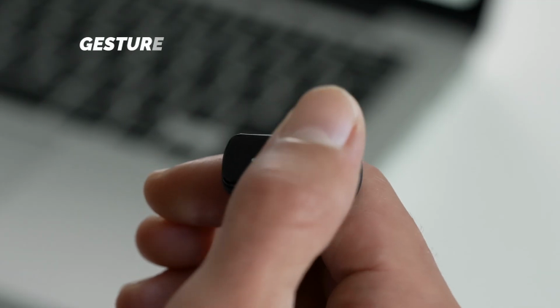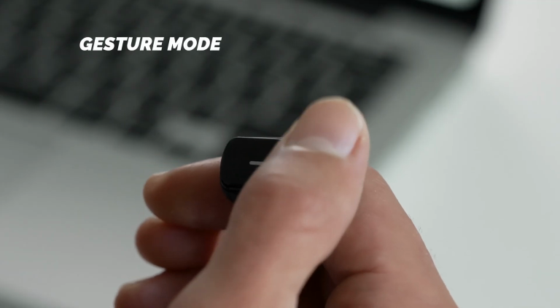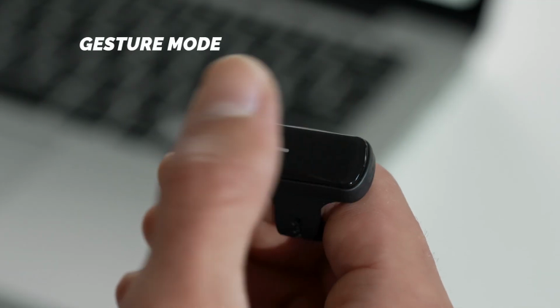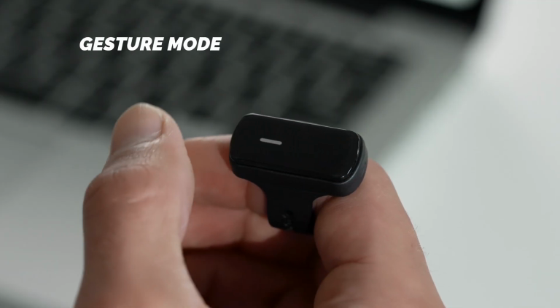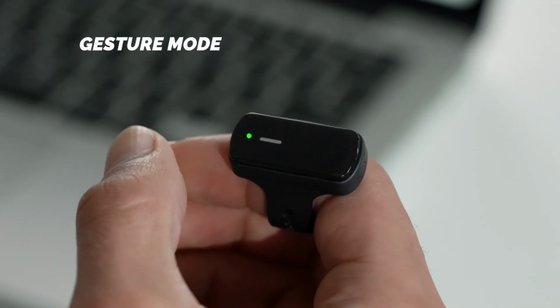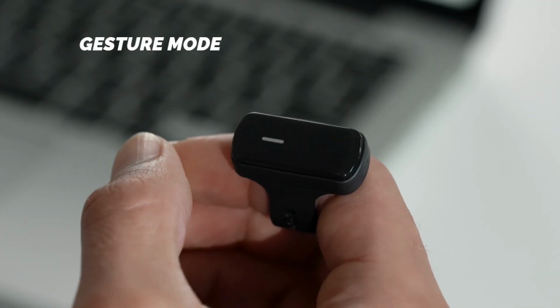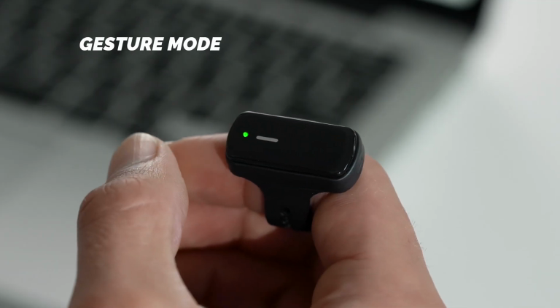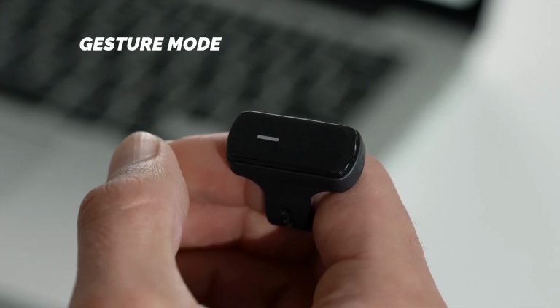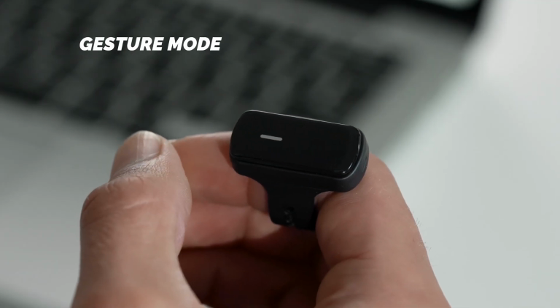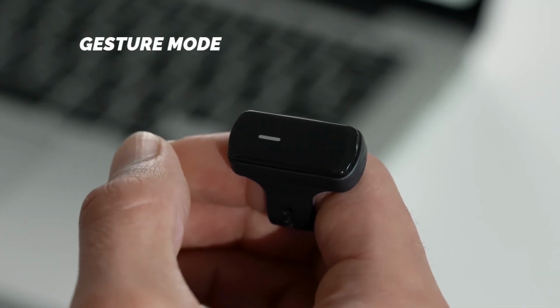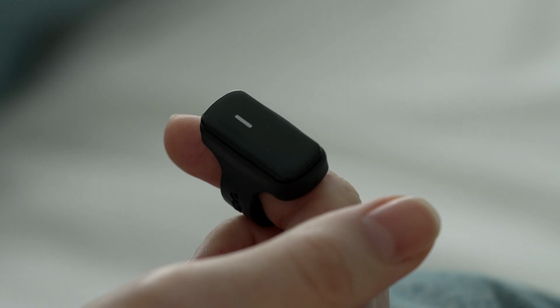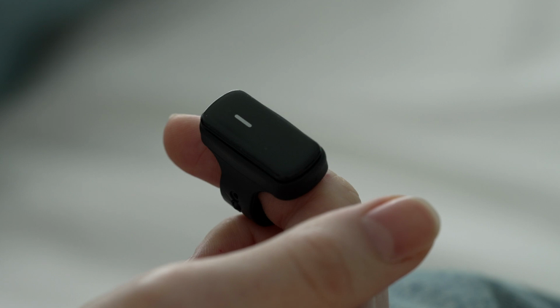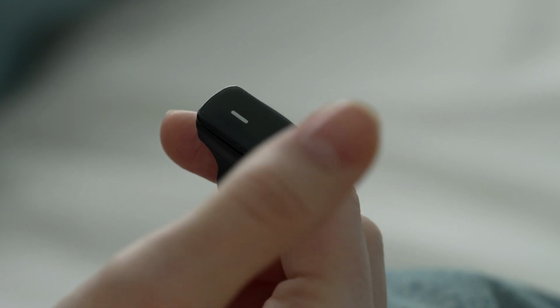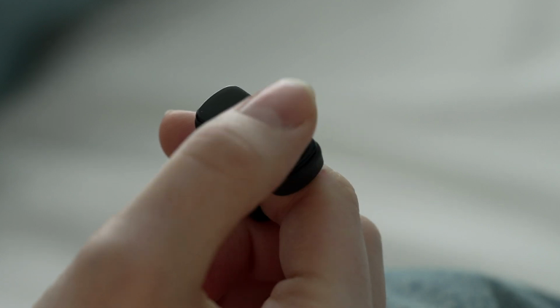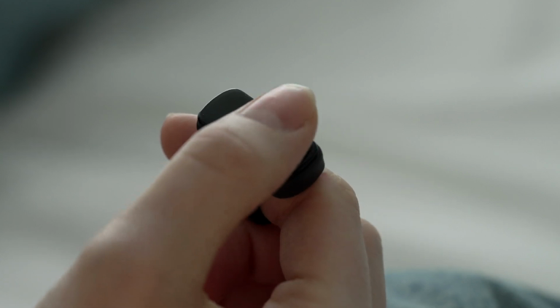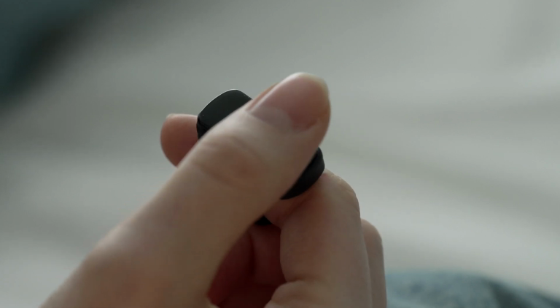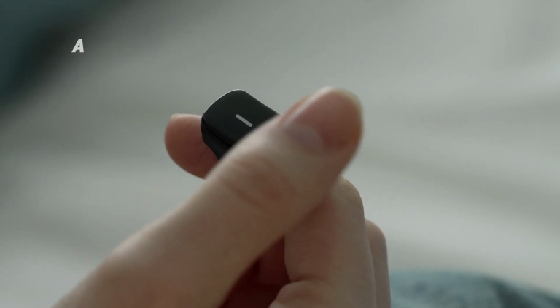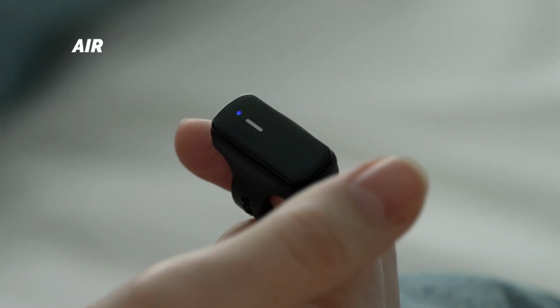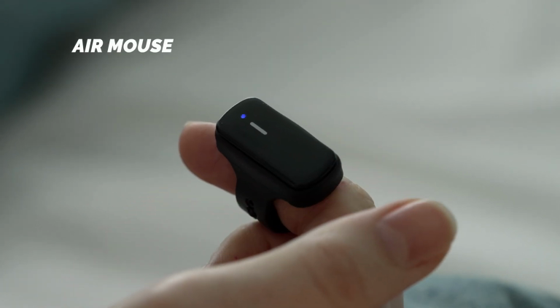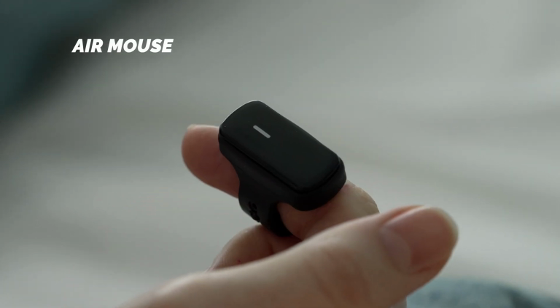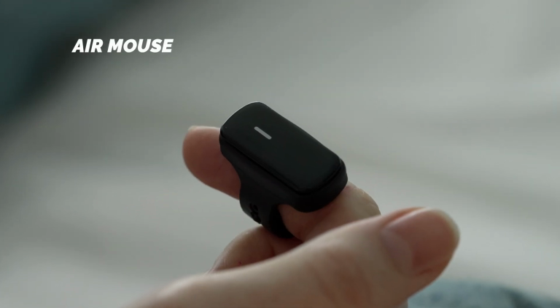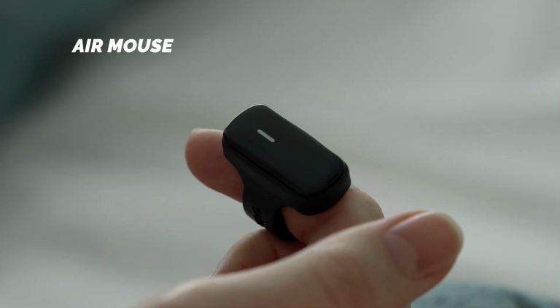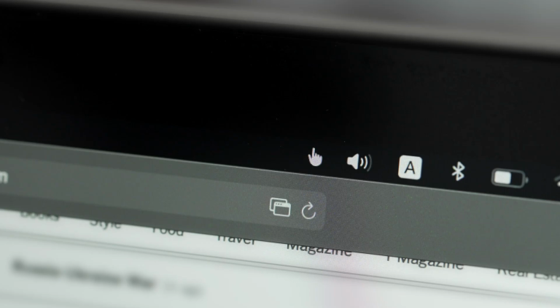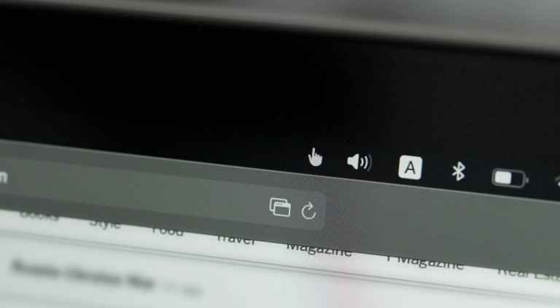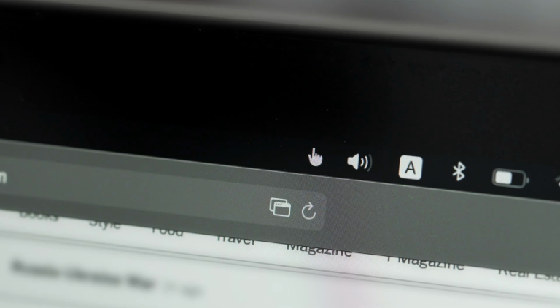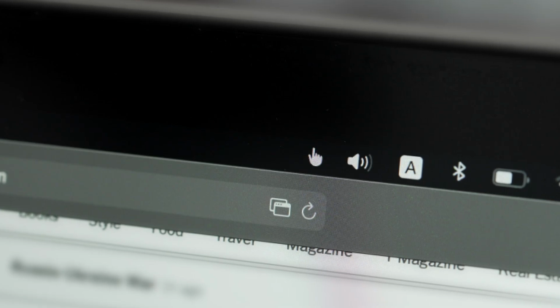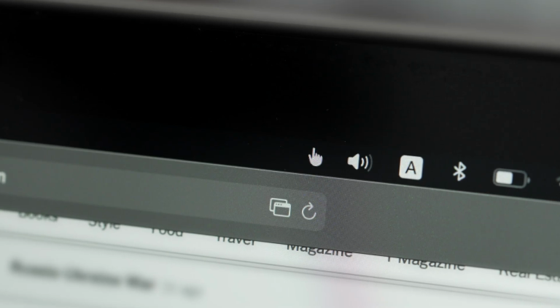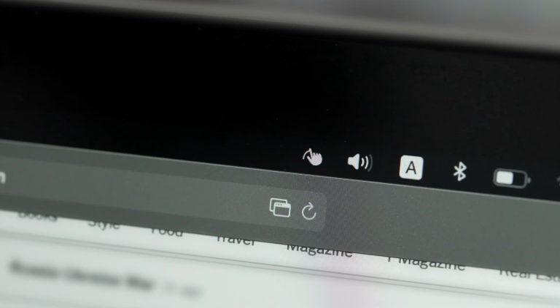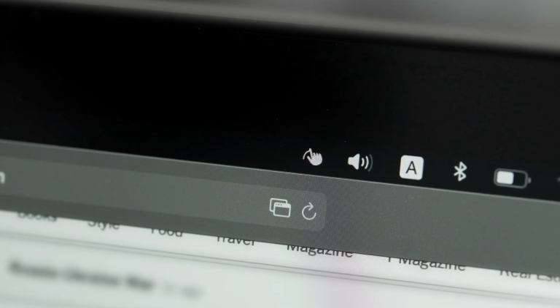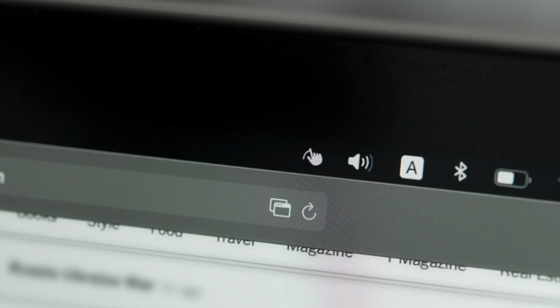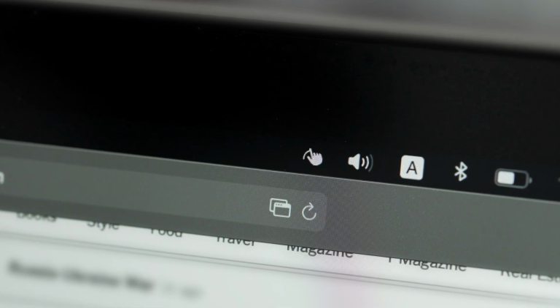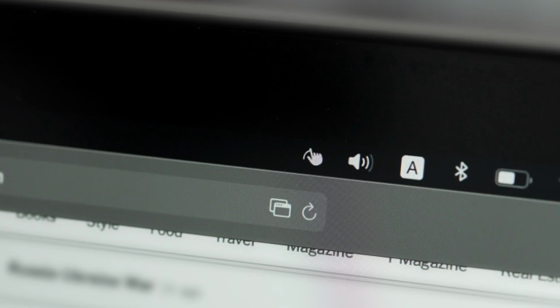With Vansi, just tap twice to quickly switch between gesture and mouse modes. Just check the display icon to check which mode you're using.